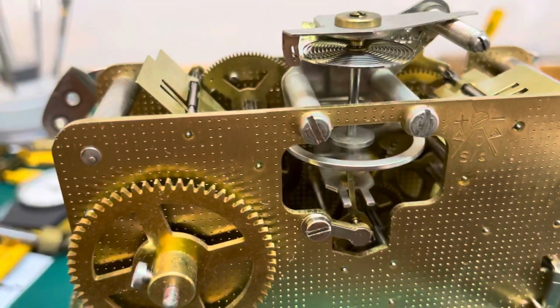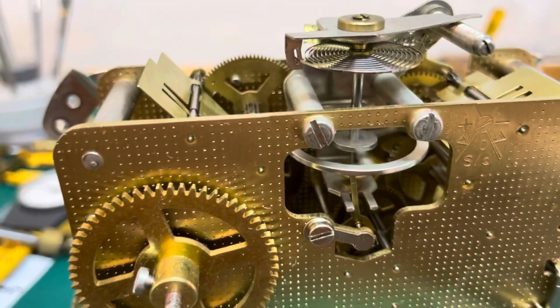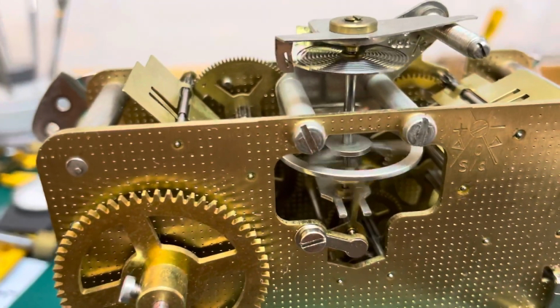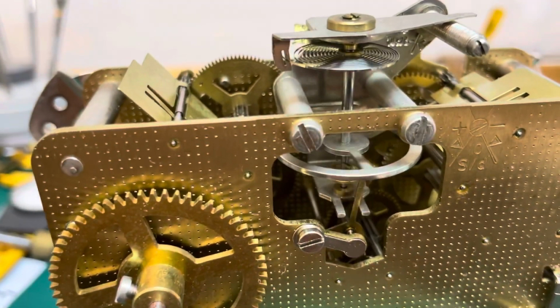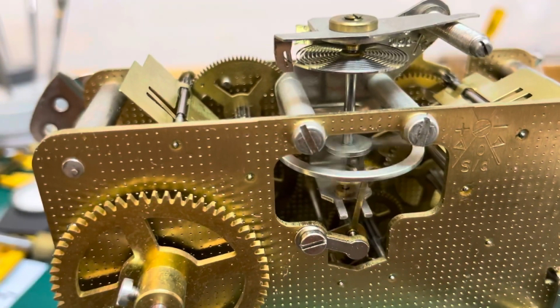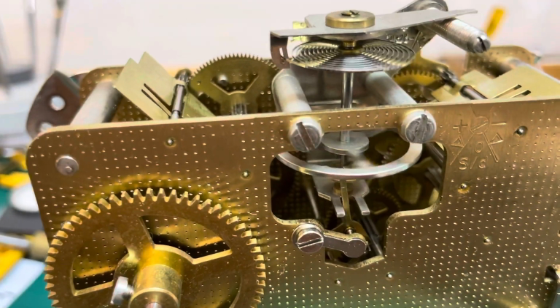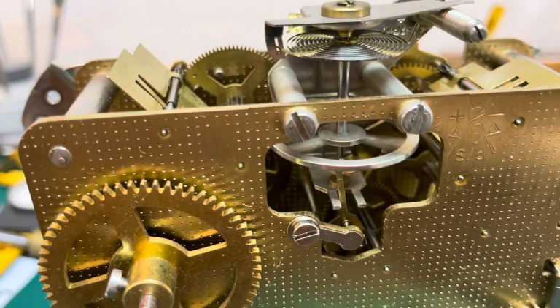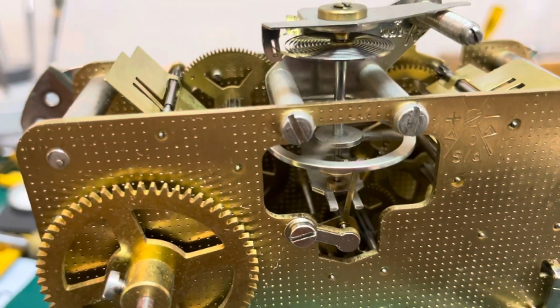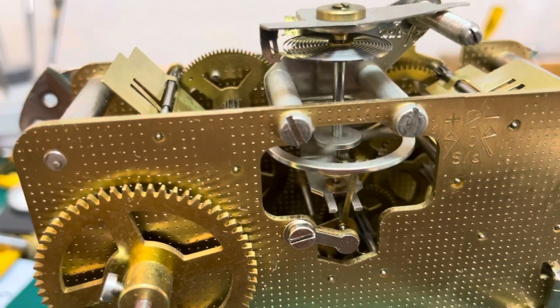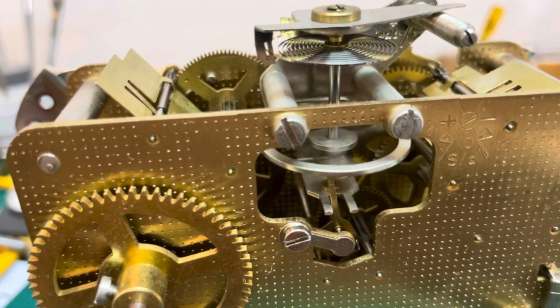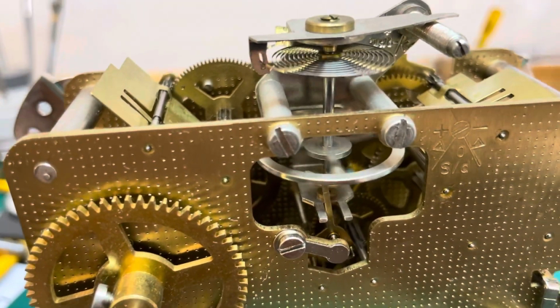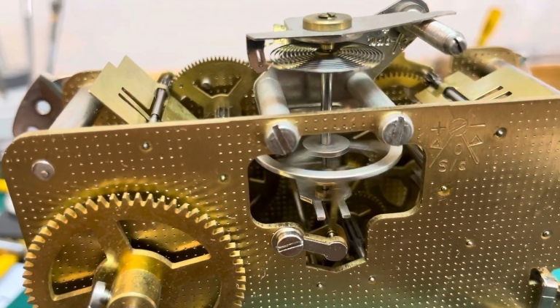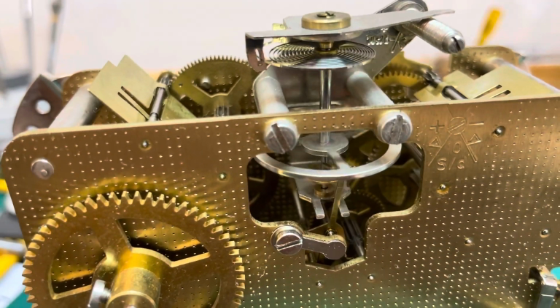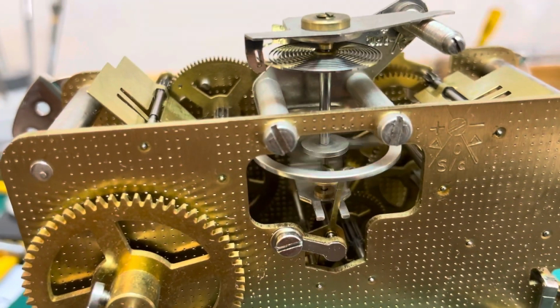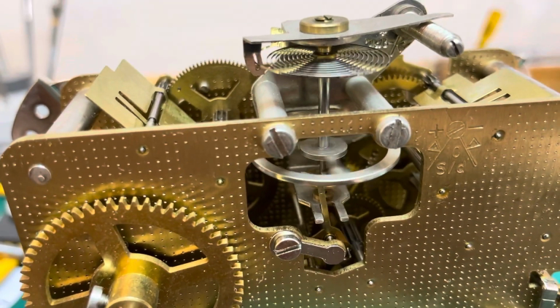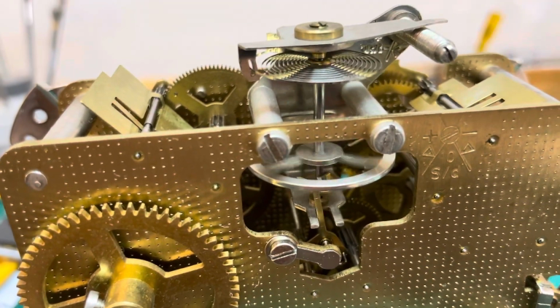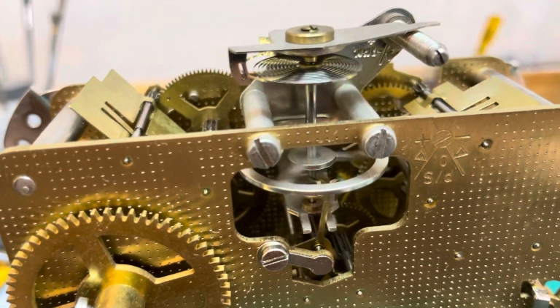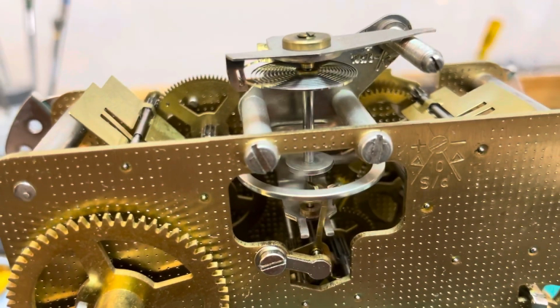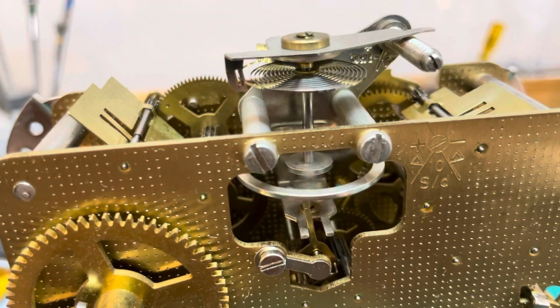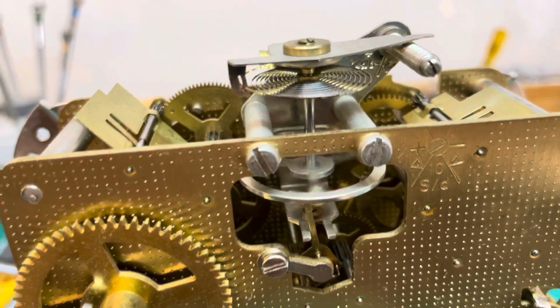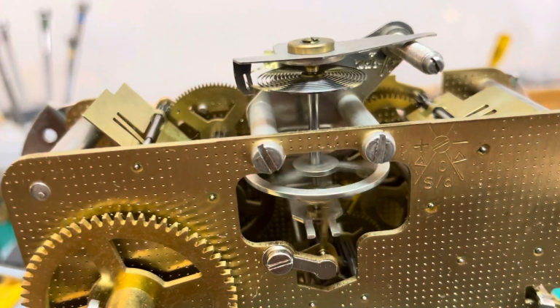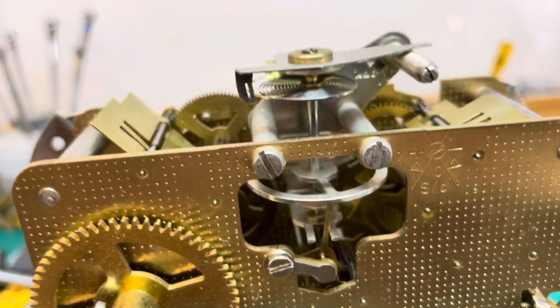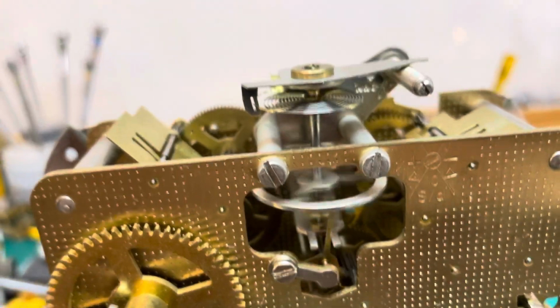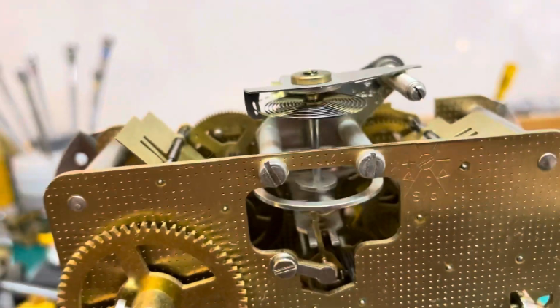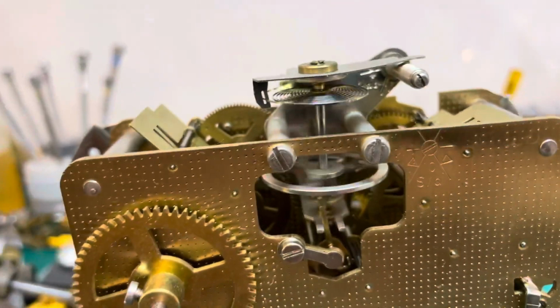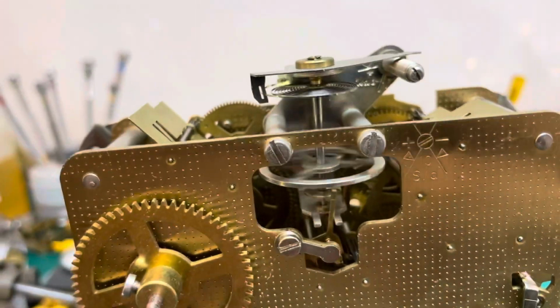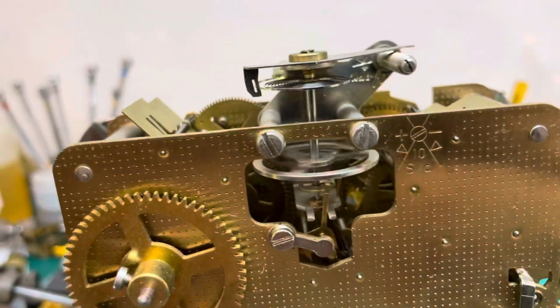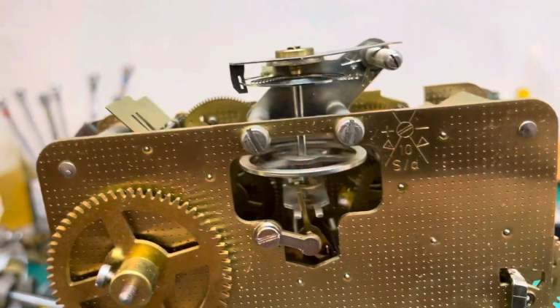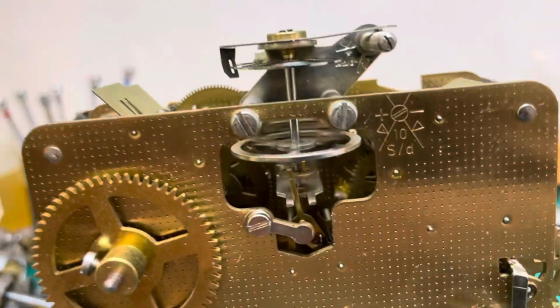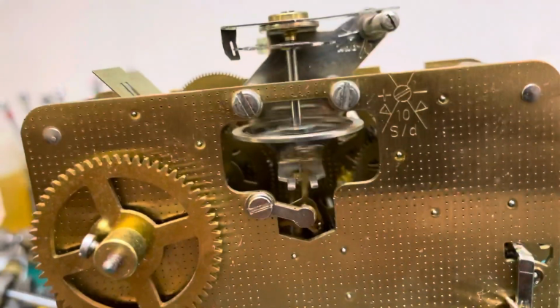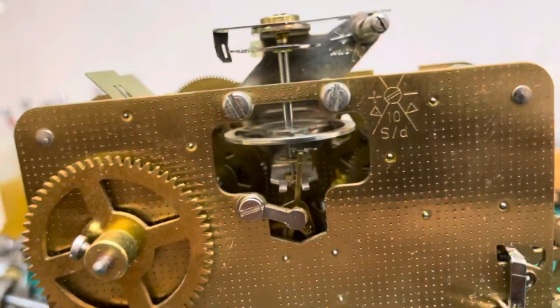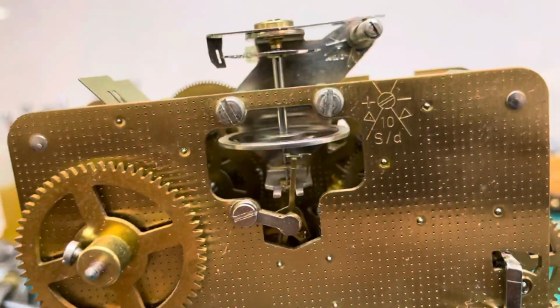Let's just watch that. Look how nice it's spinning — very strong.